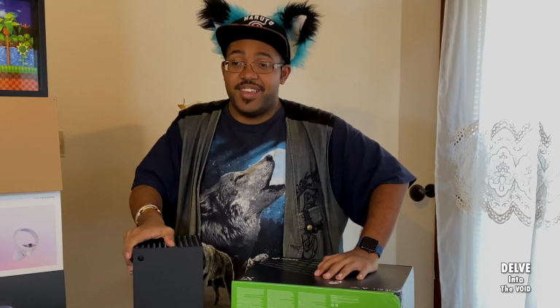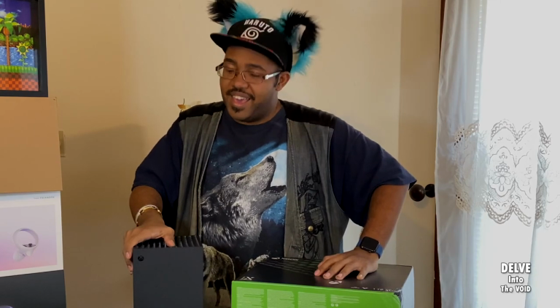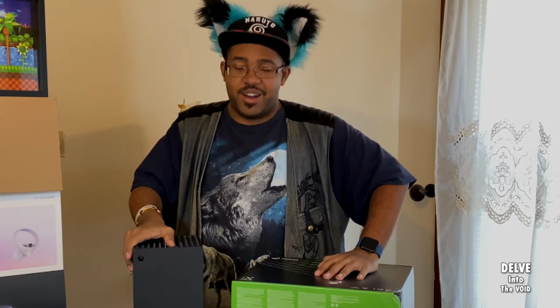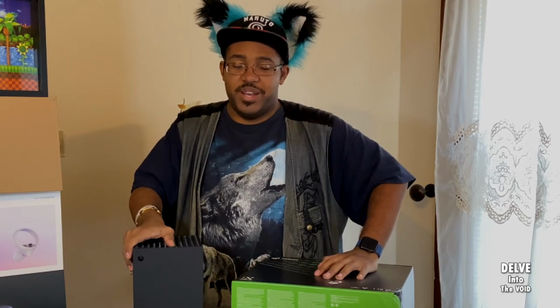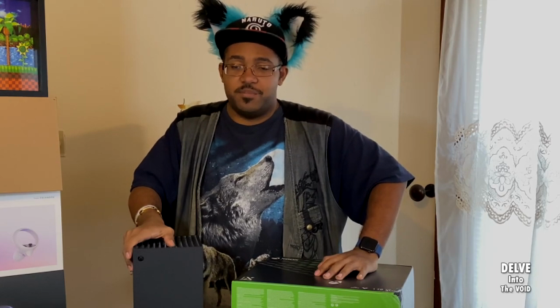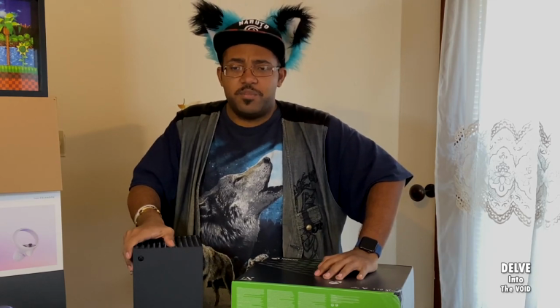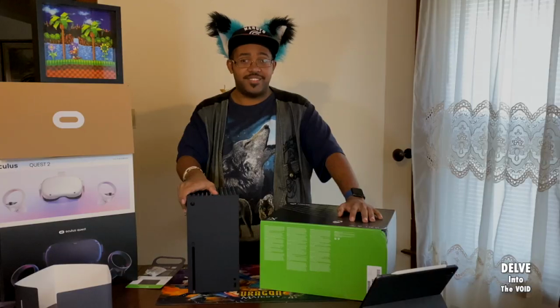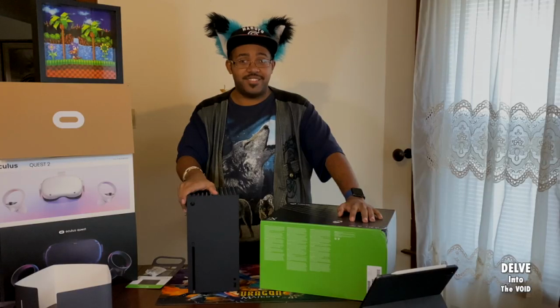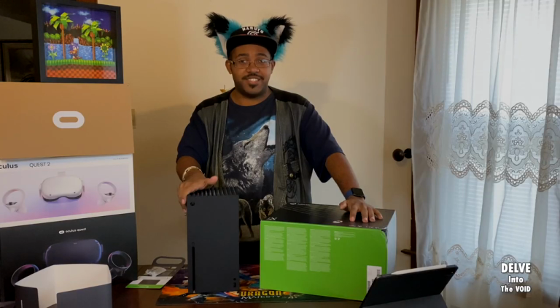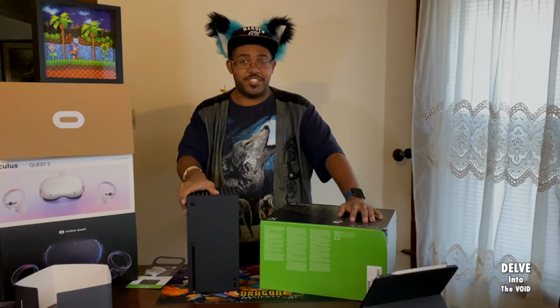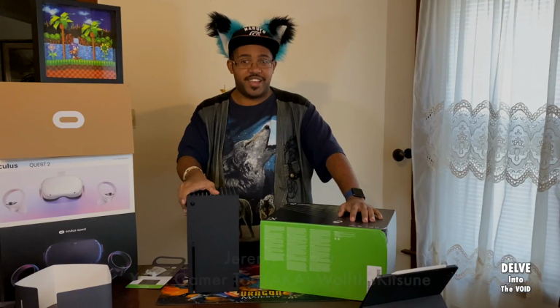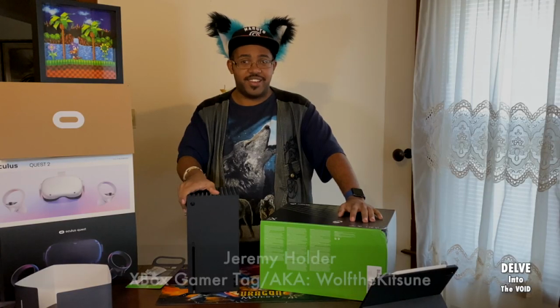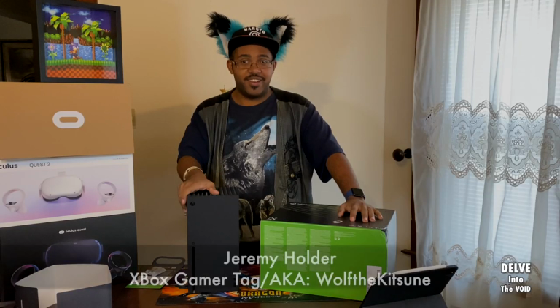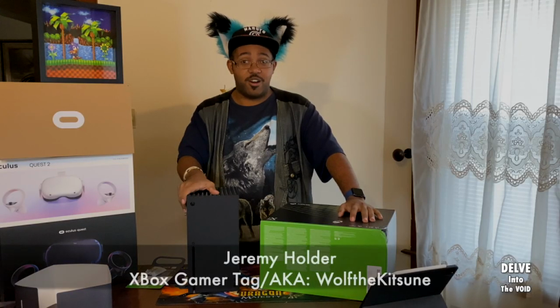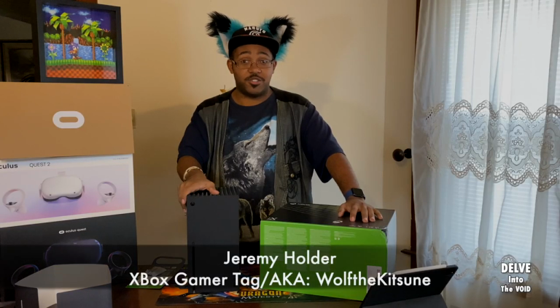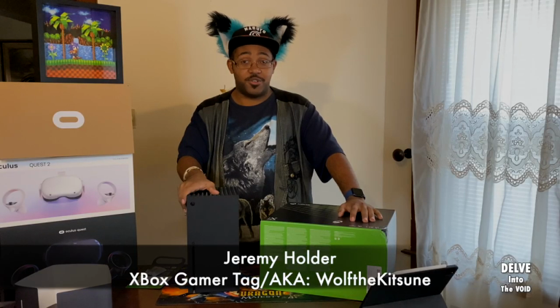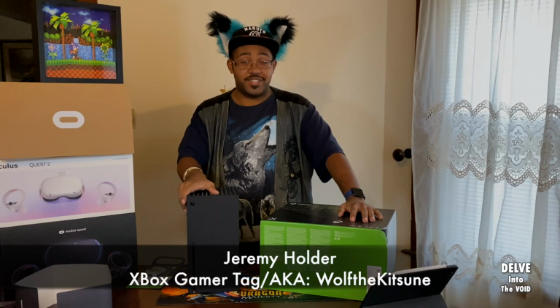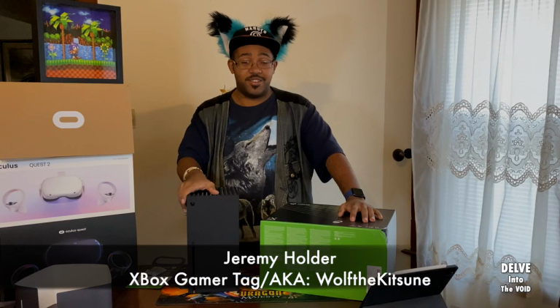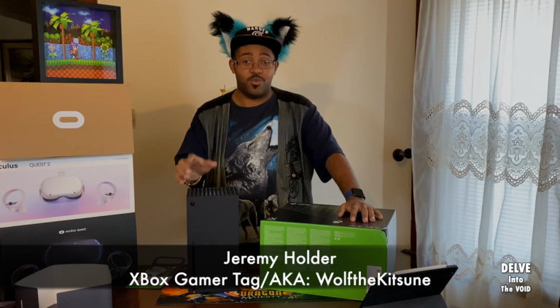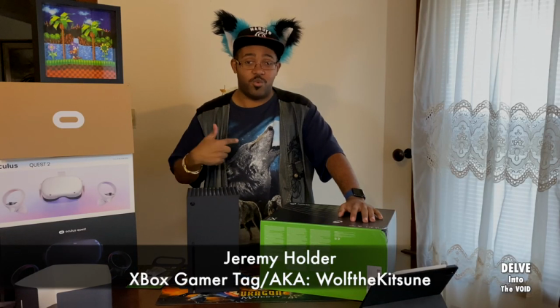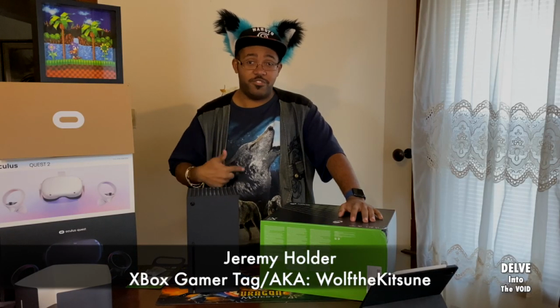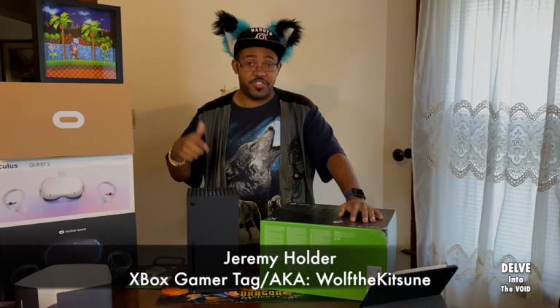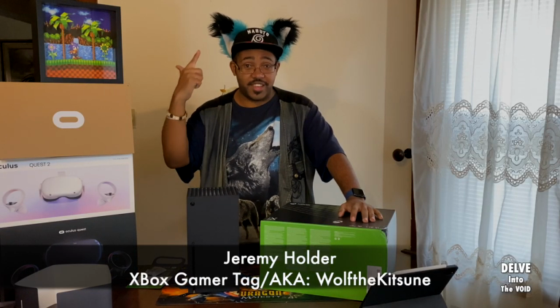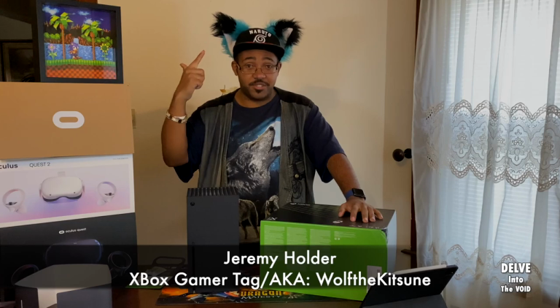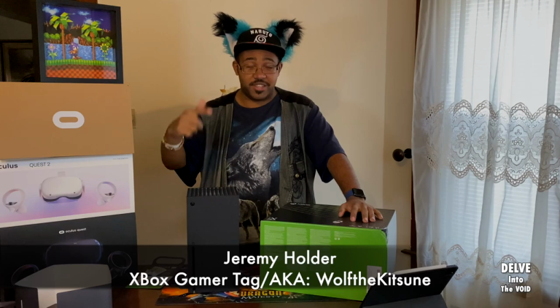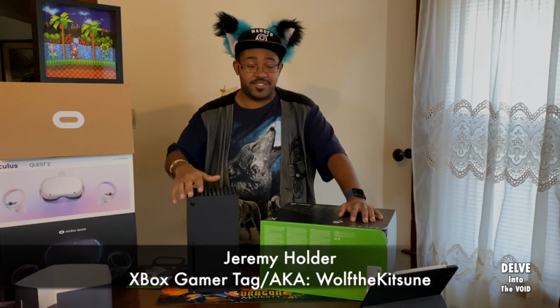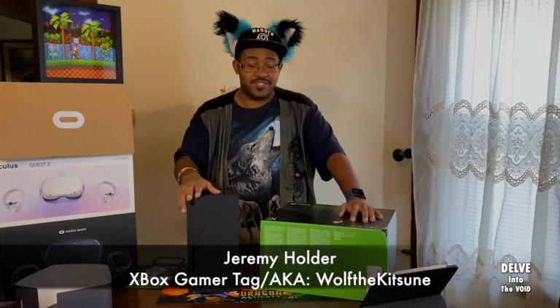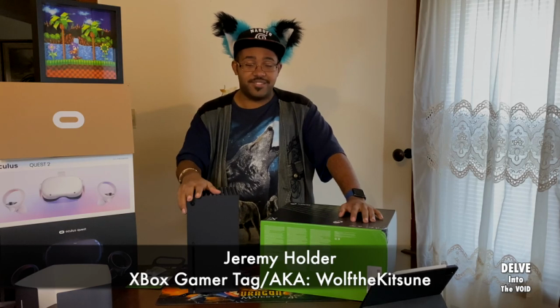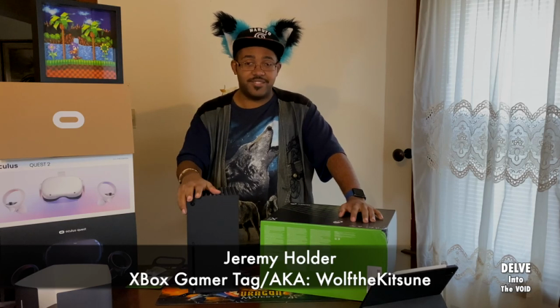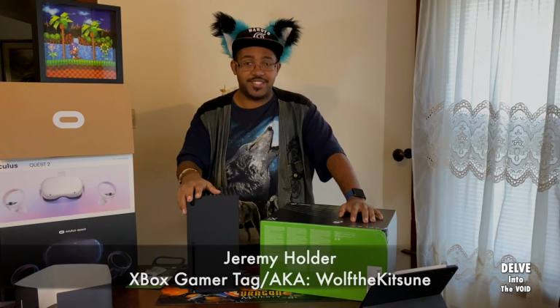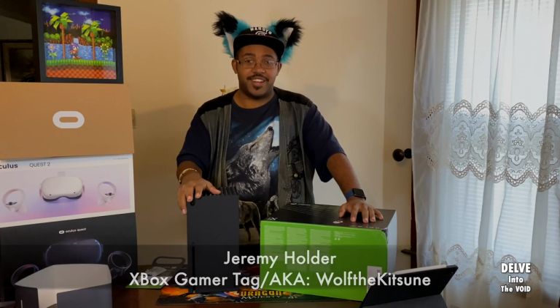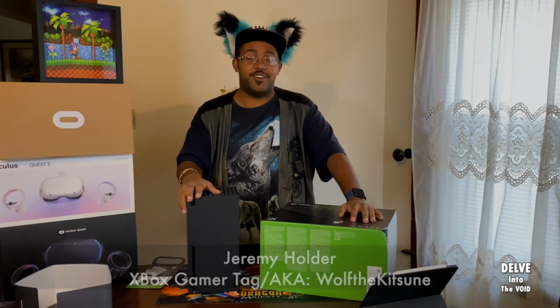This is Jay, also known as Wolf of the Kitchen, signing off.